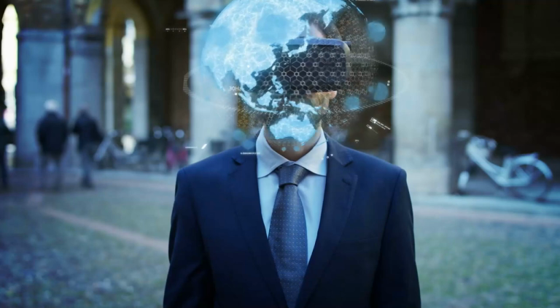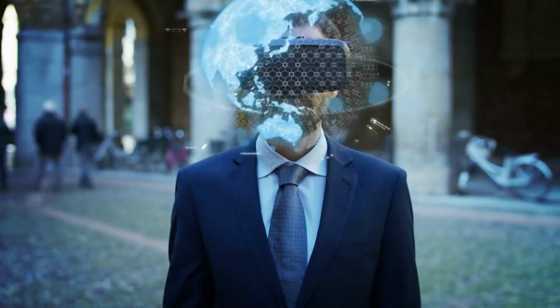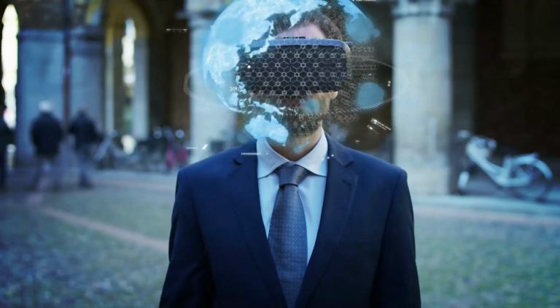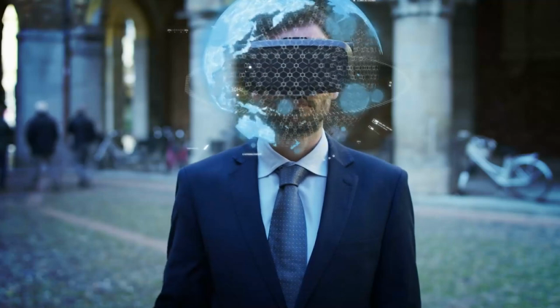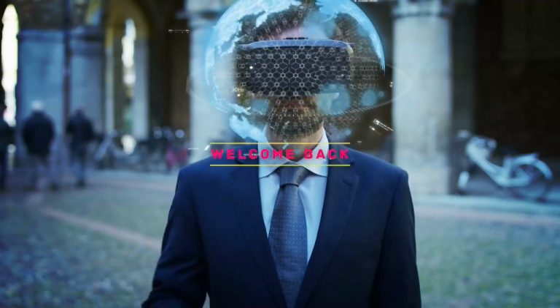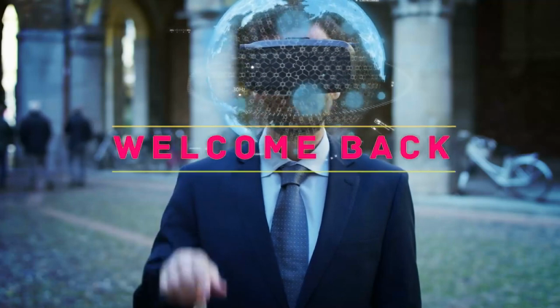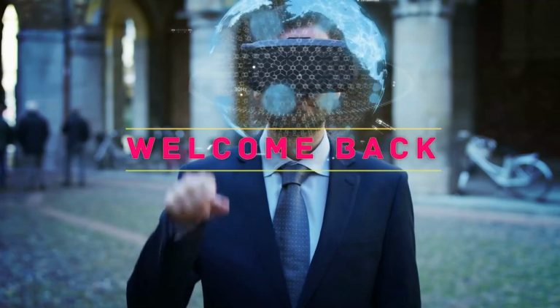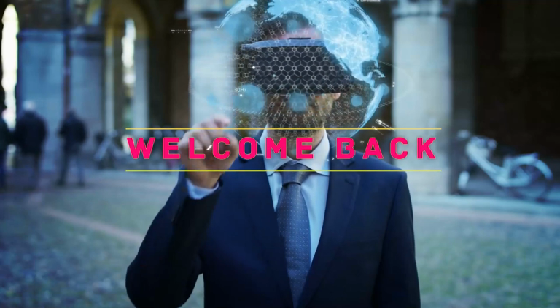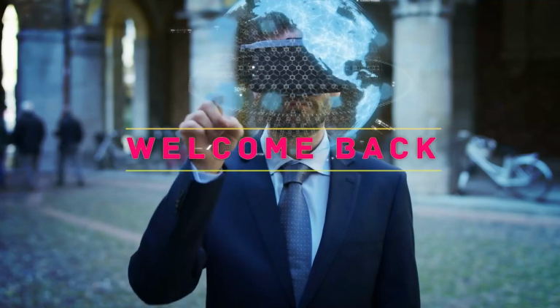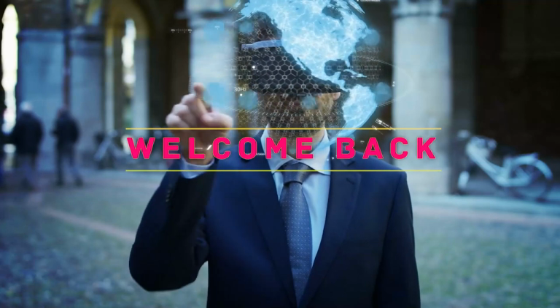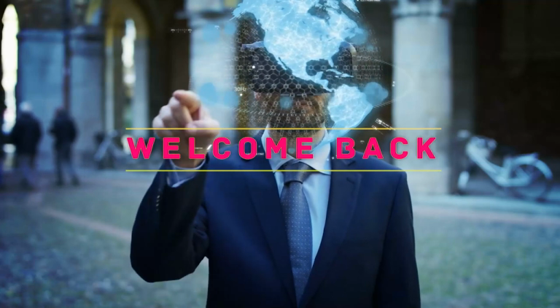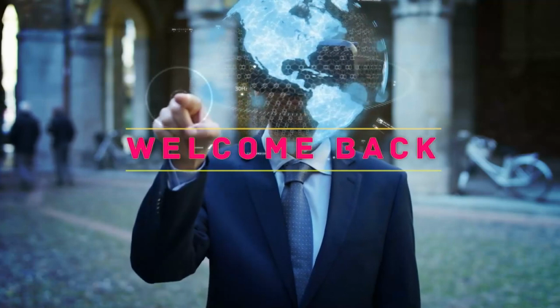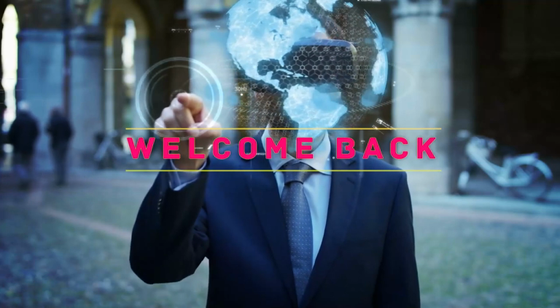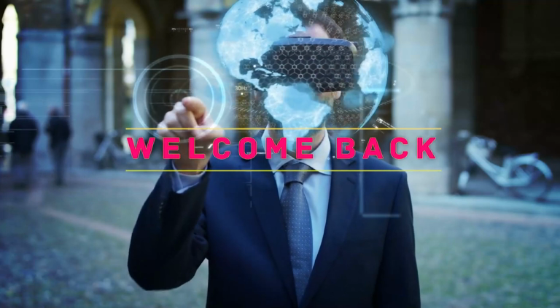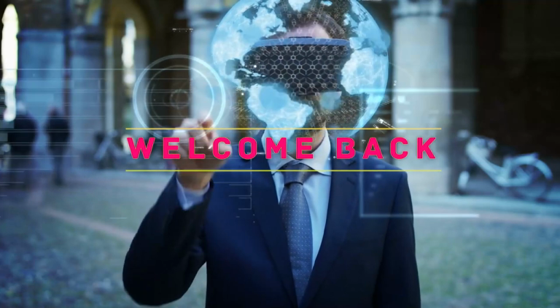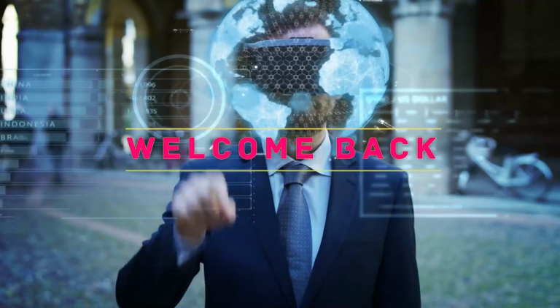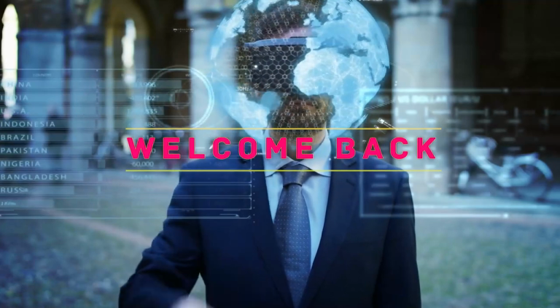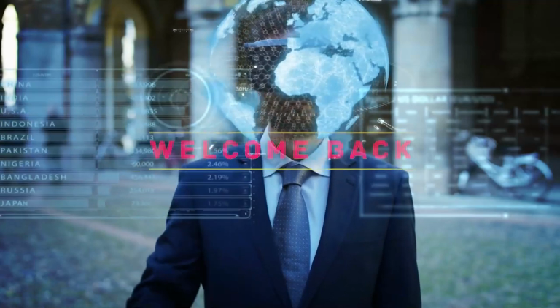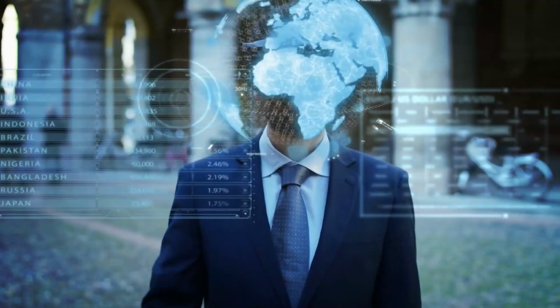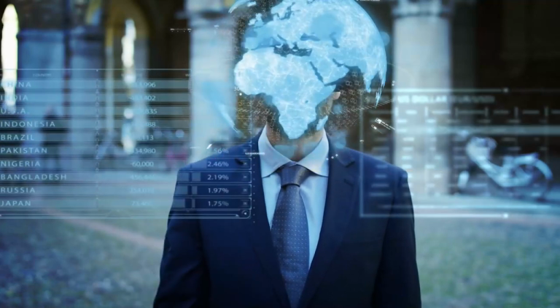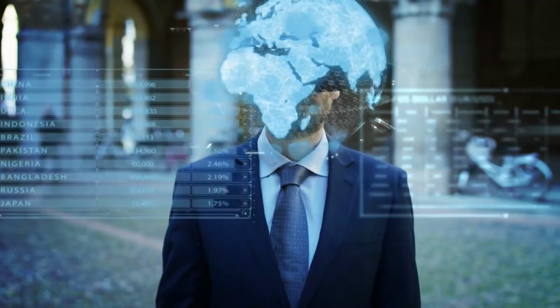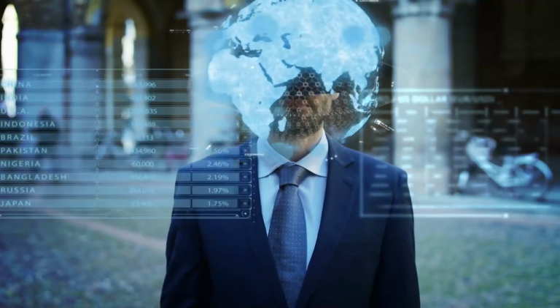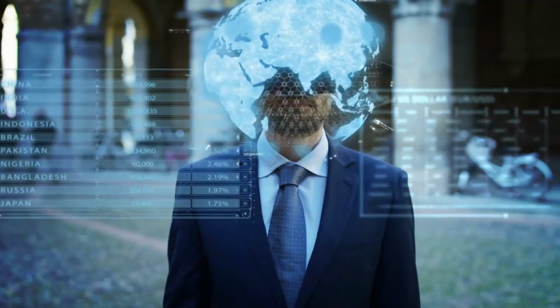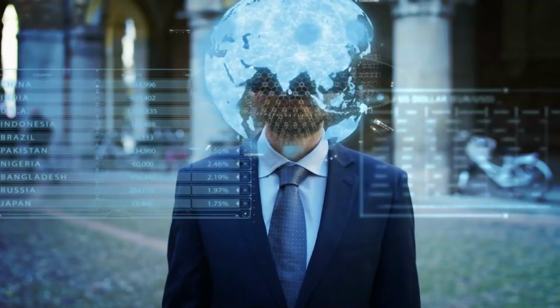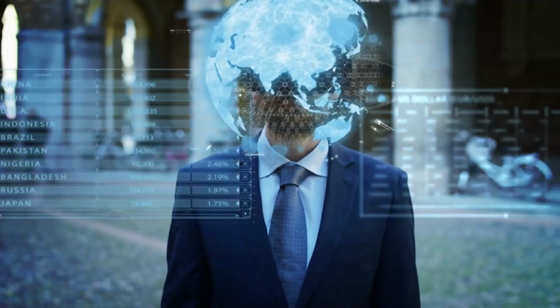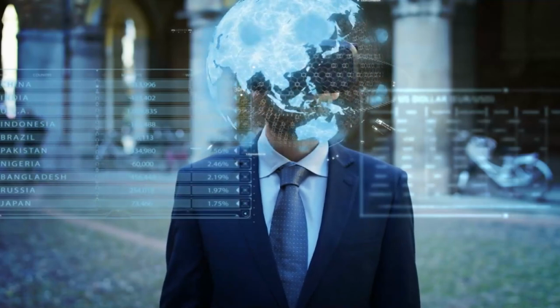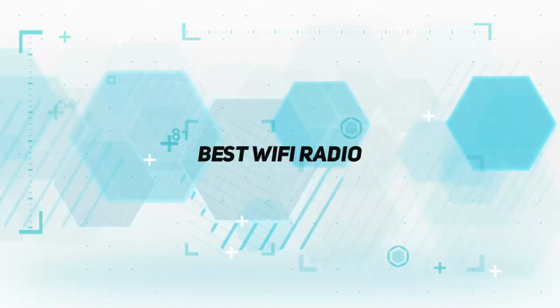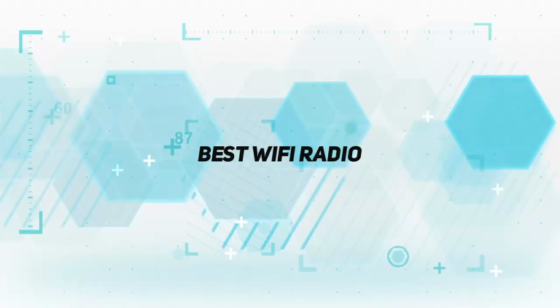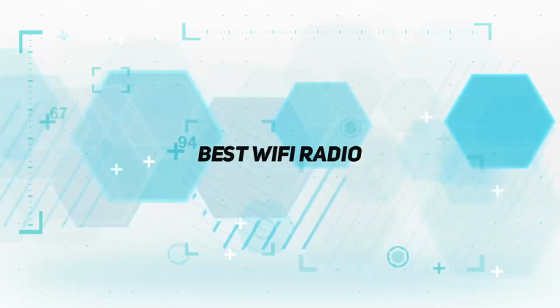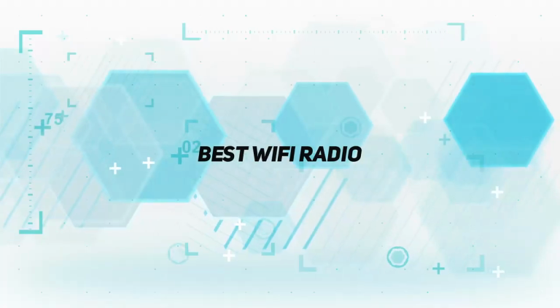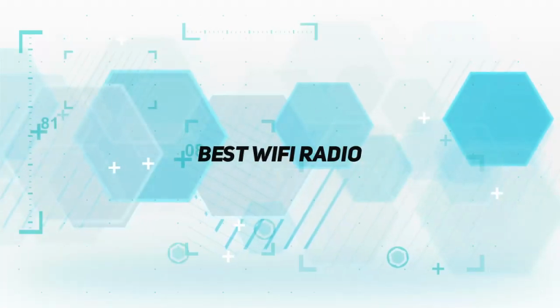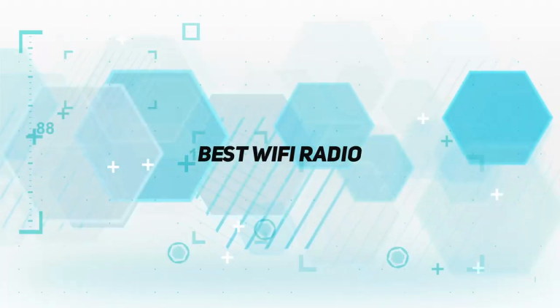Hello everyone, welcome back to my channel. In this video I'm gonna talk about the top 5 best Wi-Fi radios.